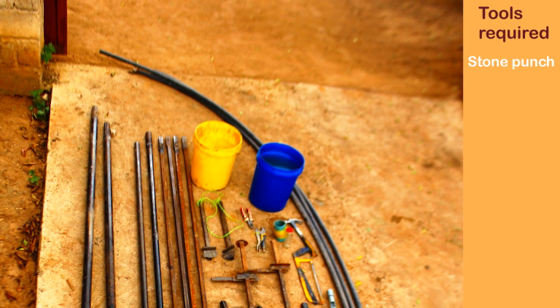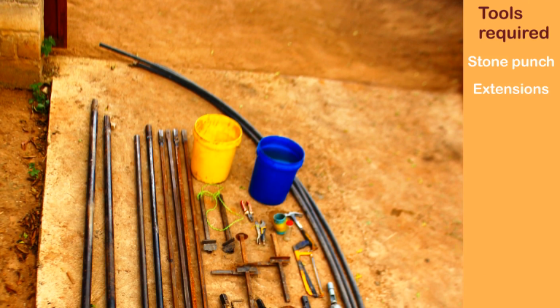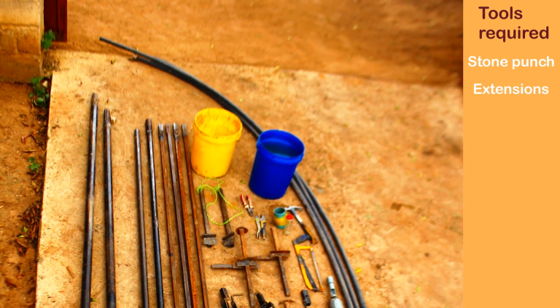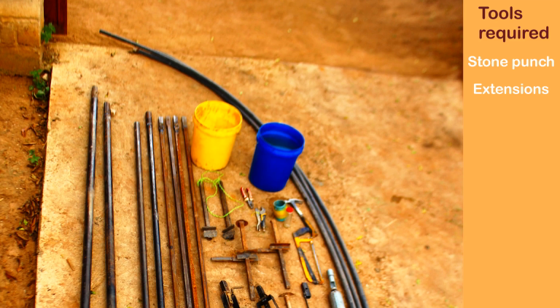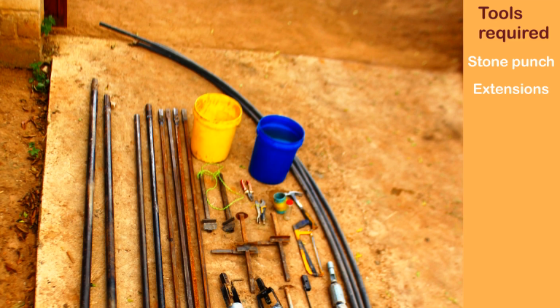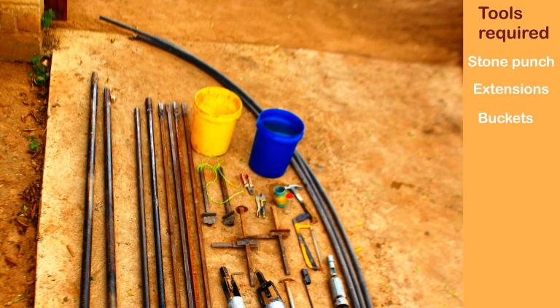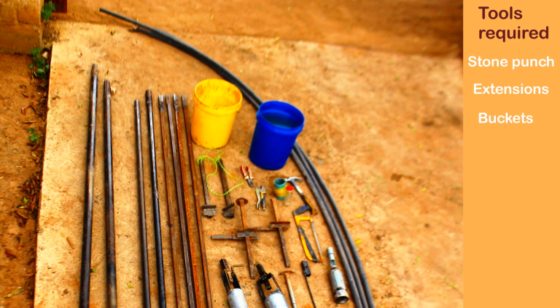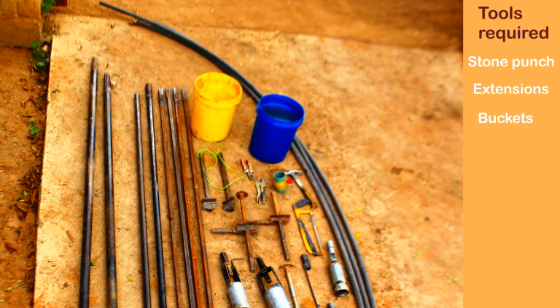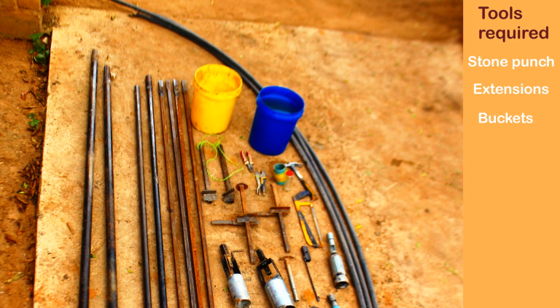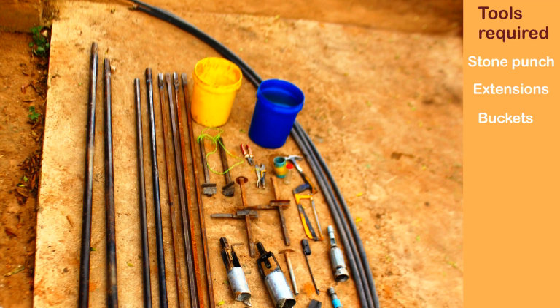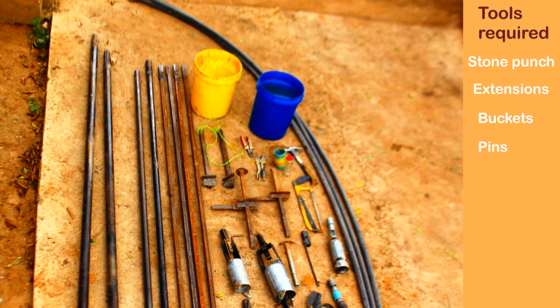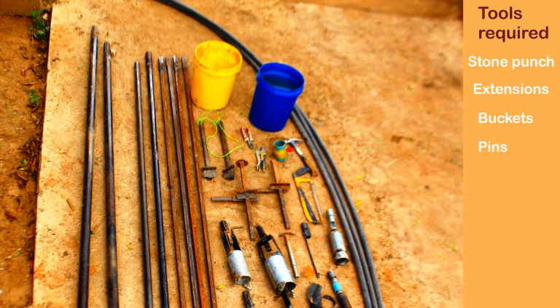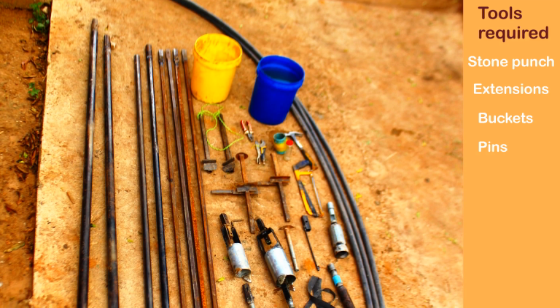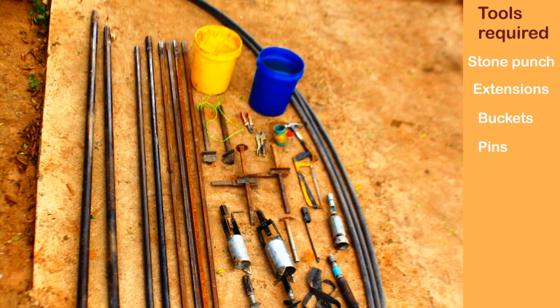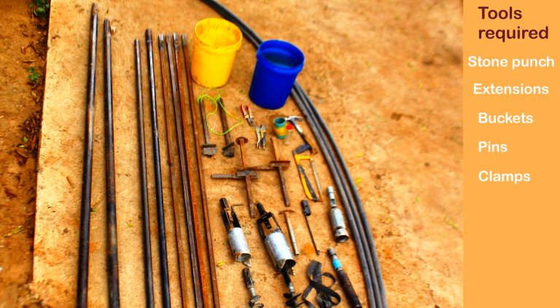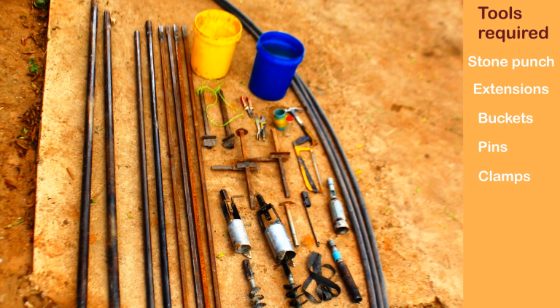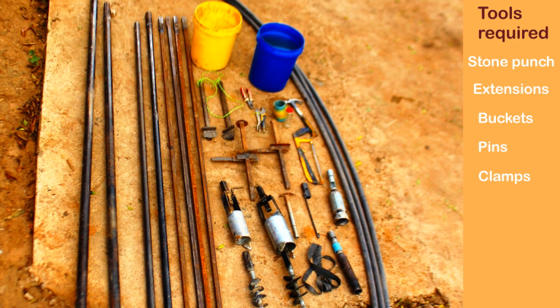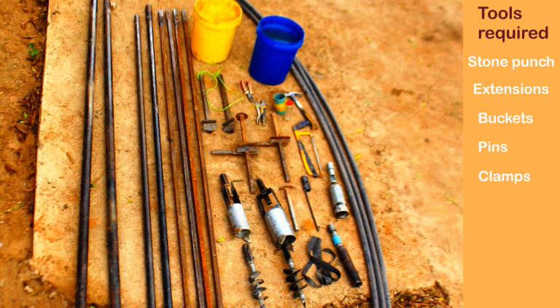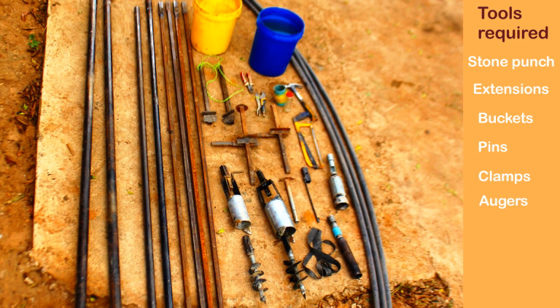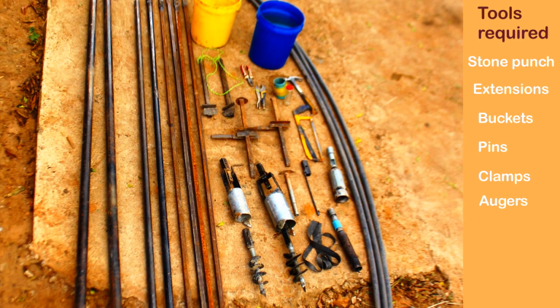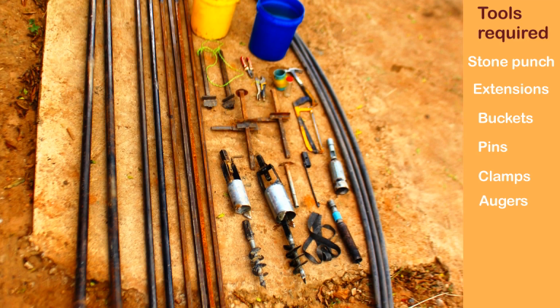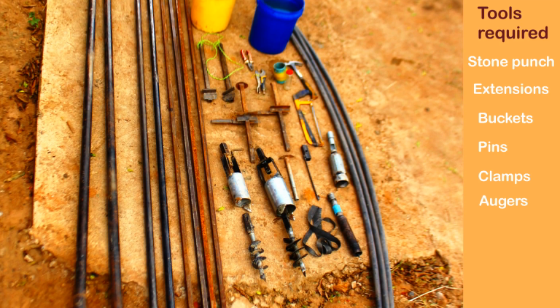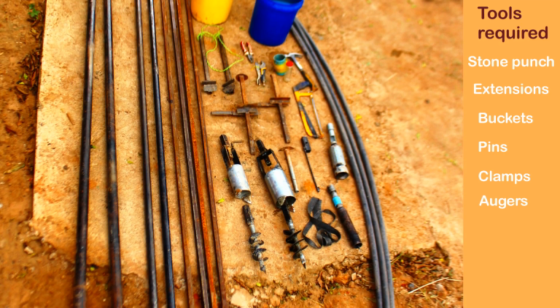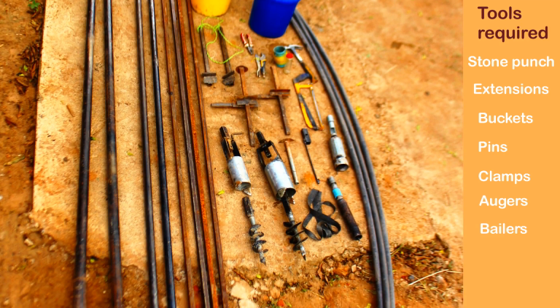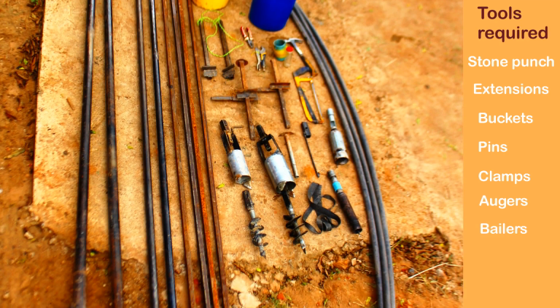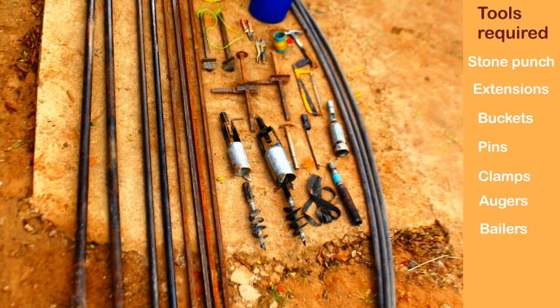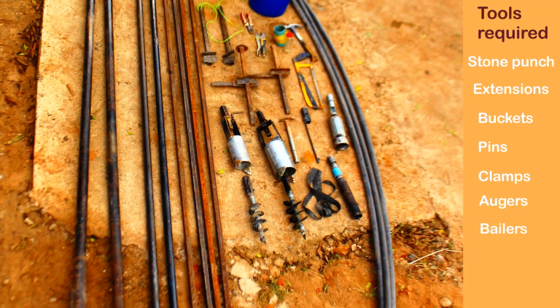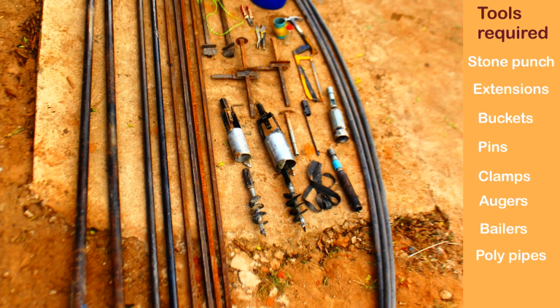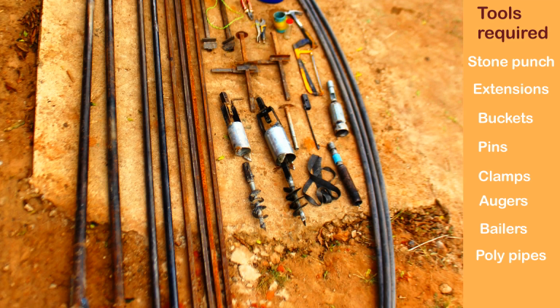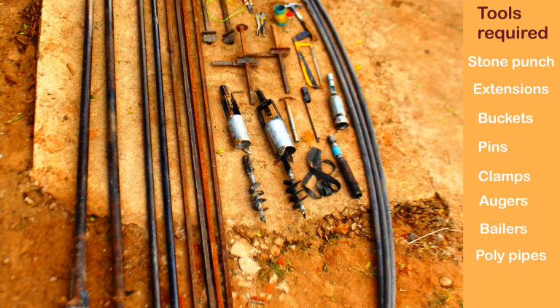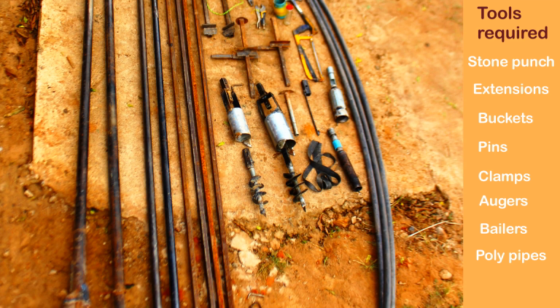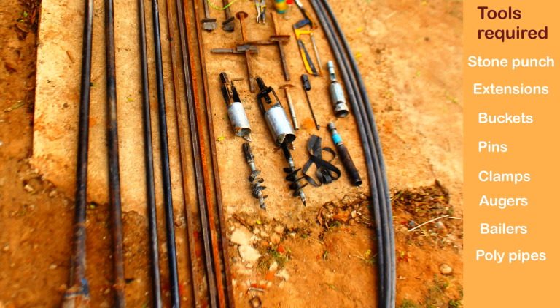Equipment includes: drilling pipes, buckets, pins, clamps, augers, balers, and polypipes.